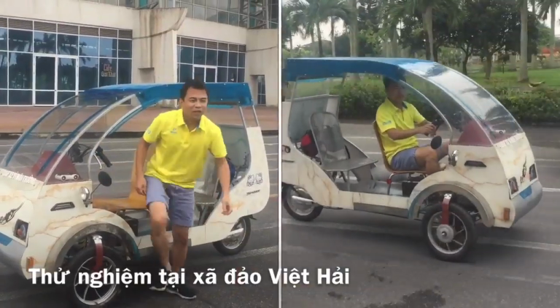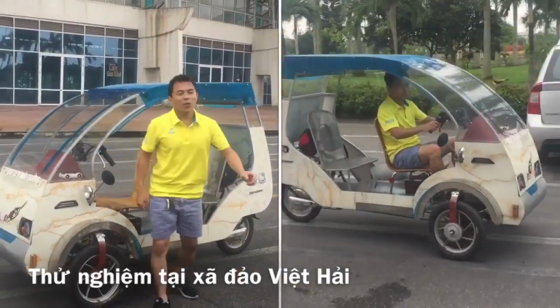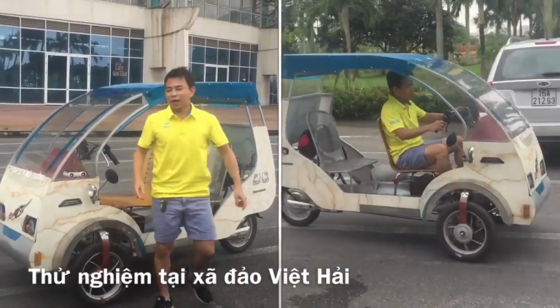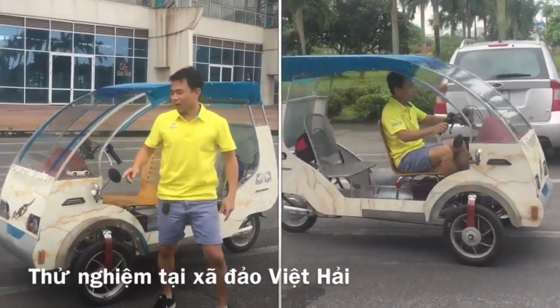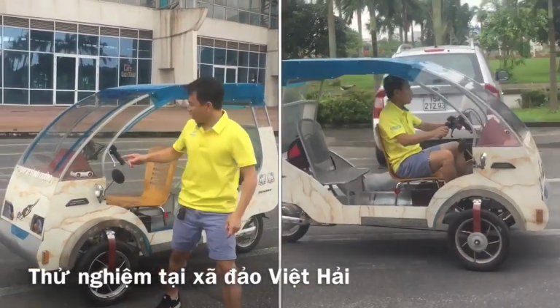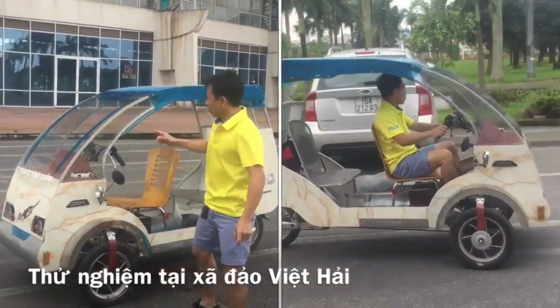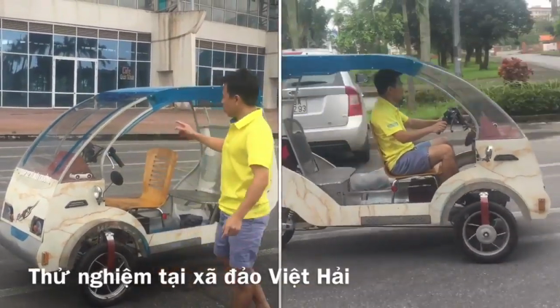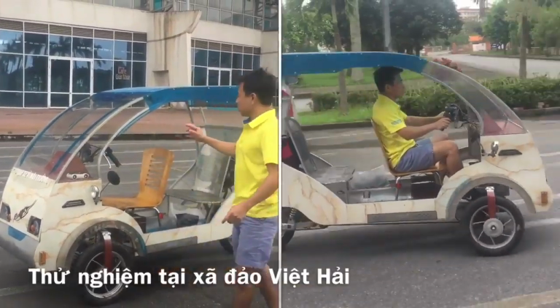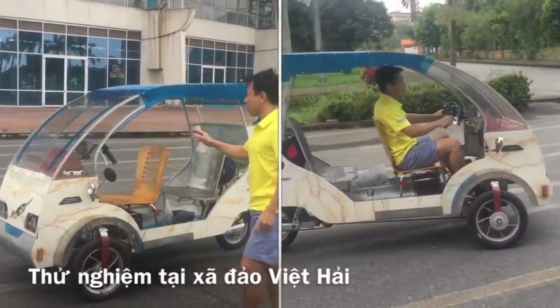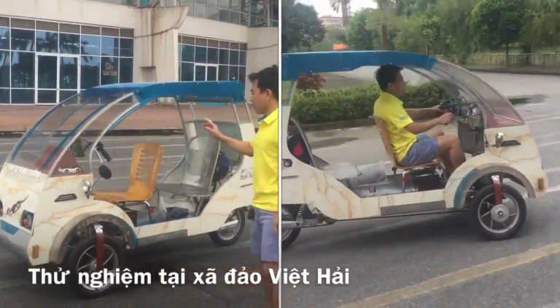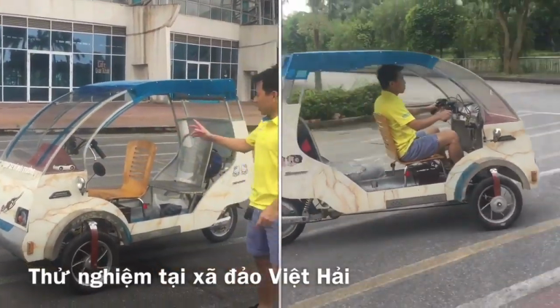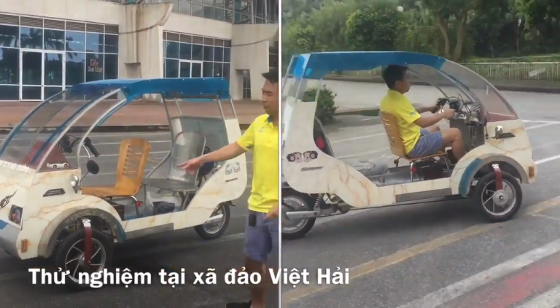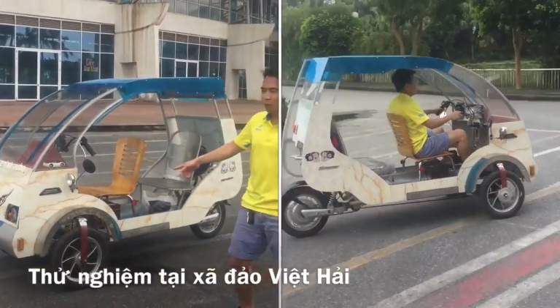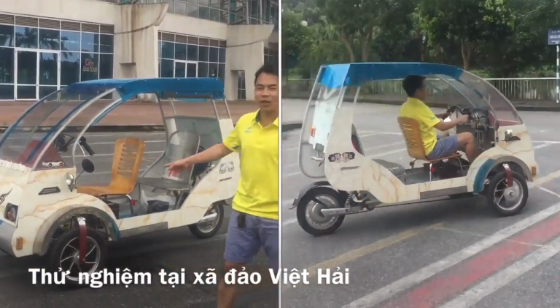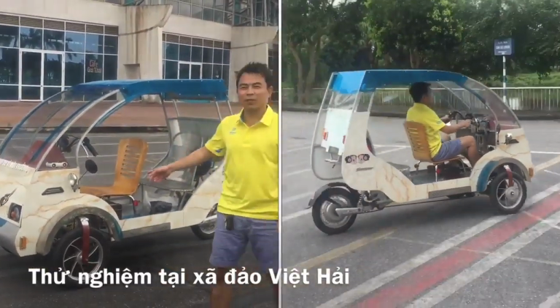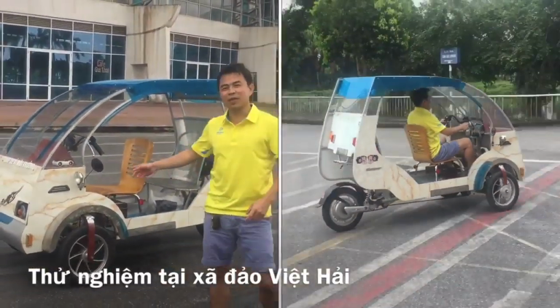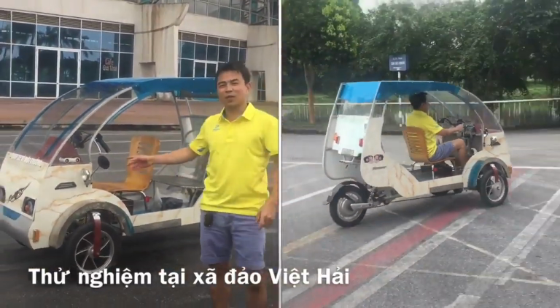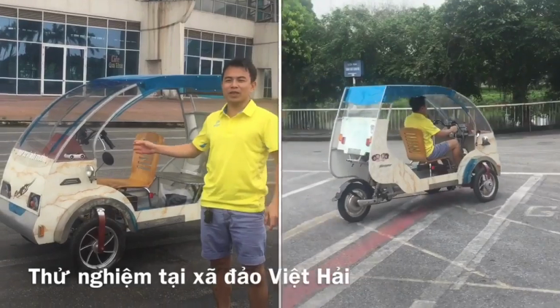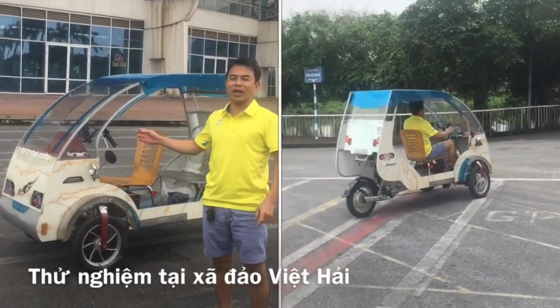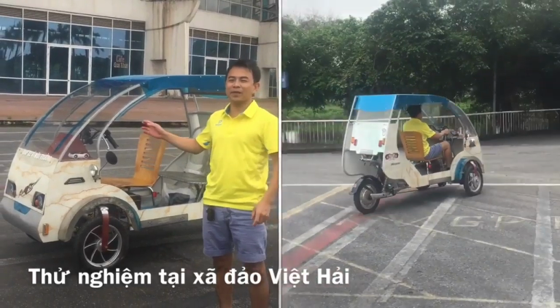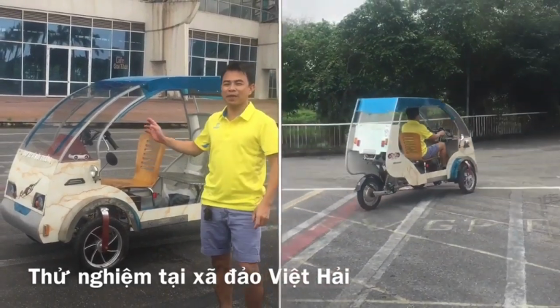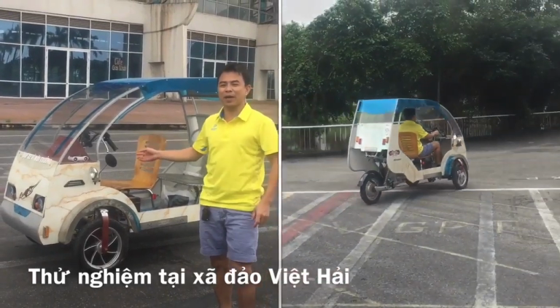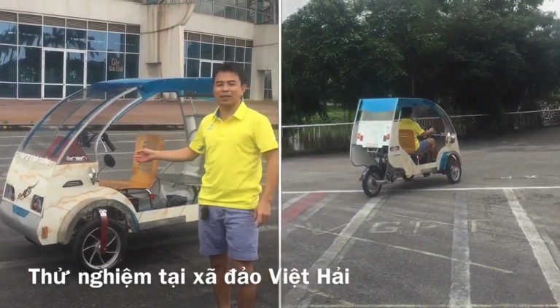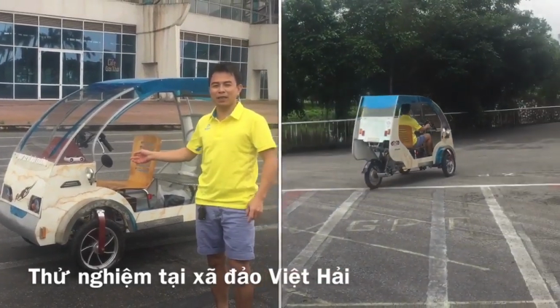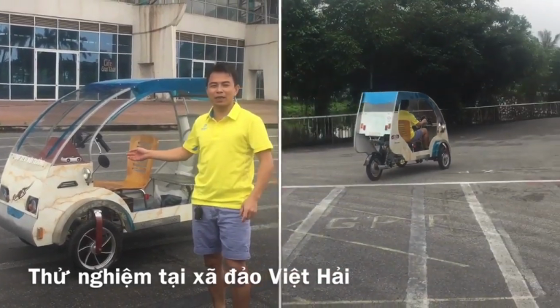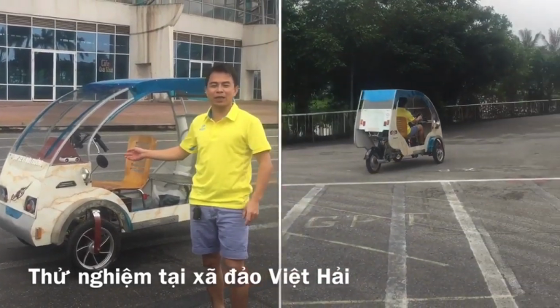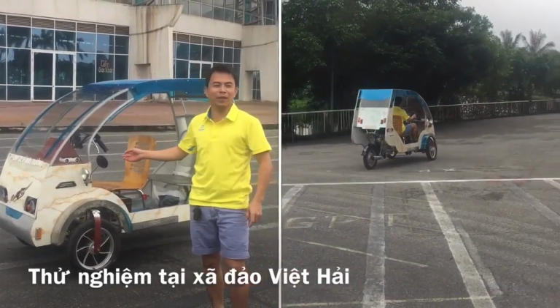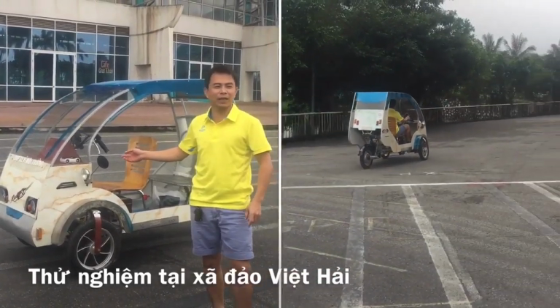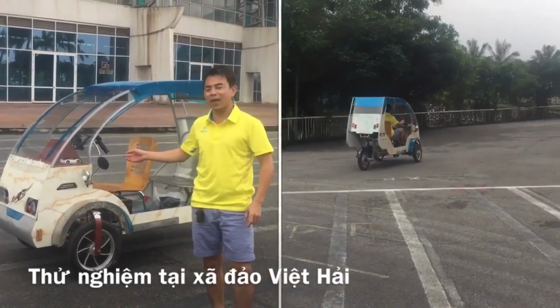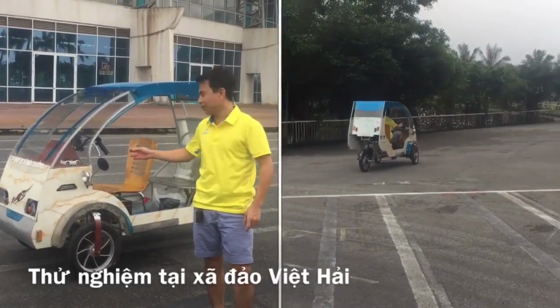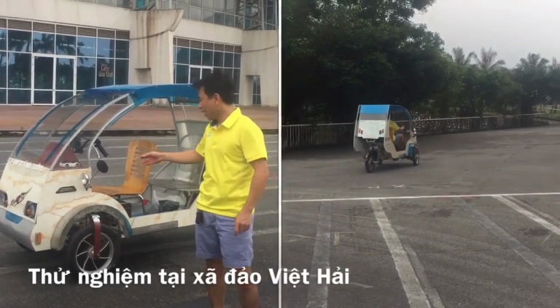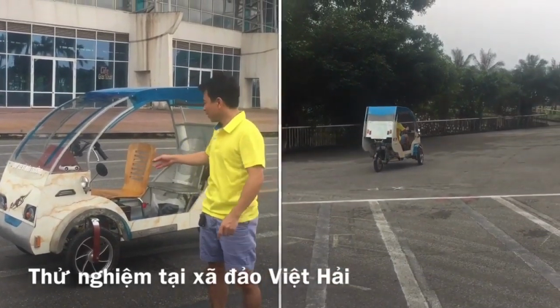Chào các bạn, đây là một nỗ xe đạp thân thiện với môi trường mà tôi sẽ nhập 2 chiếc để thử nghiệm tại xã đảo Việt Hải.